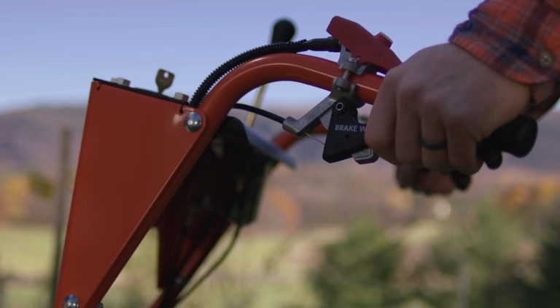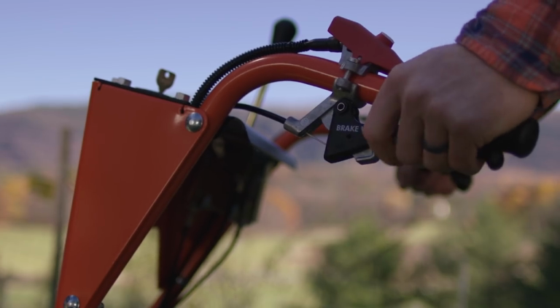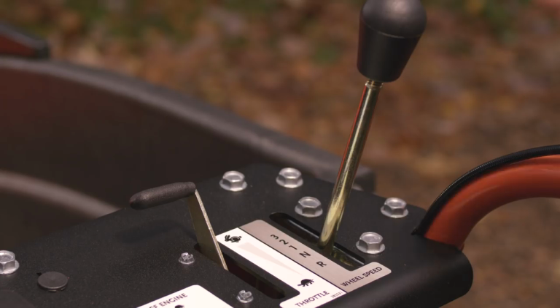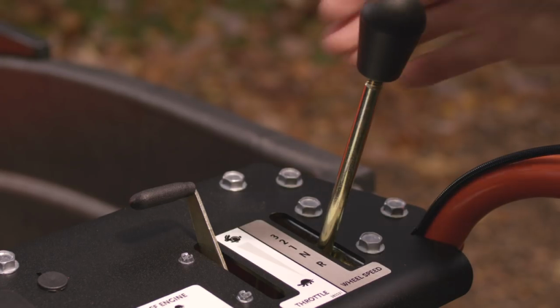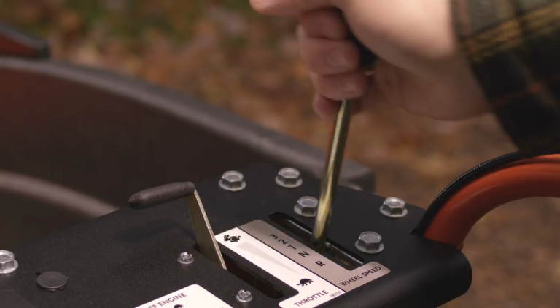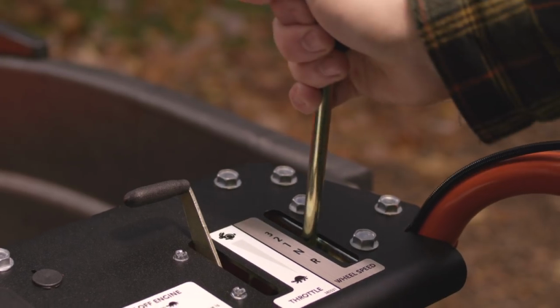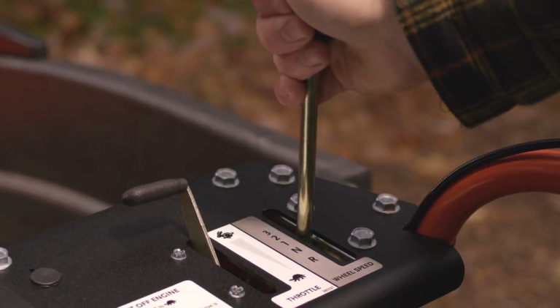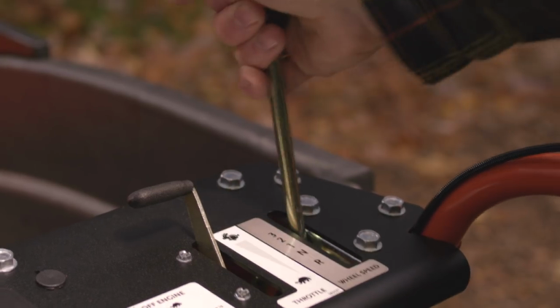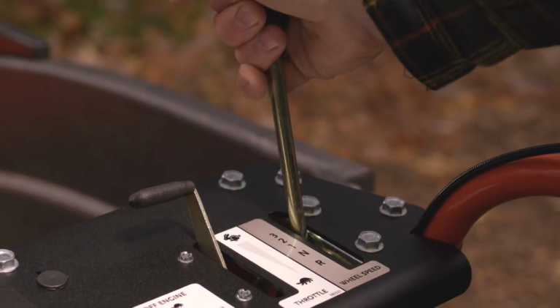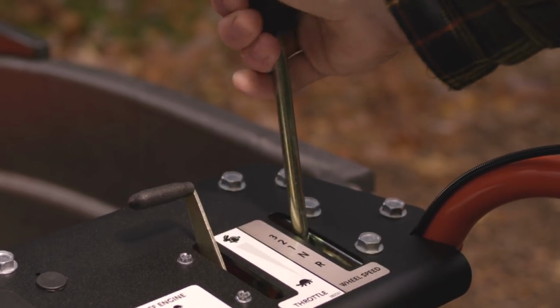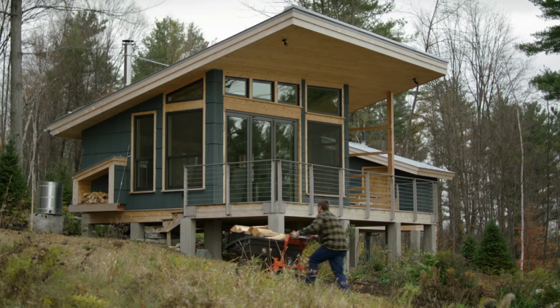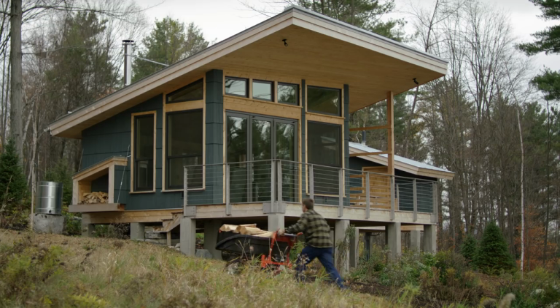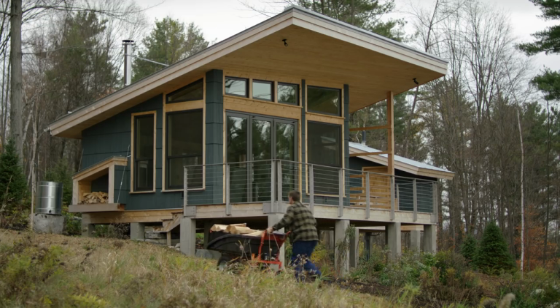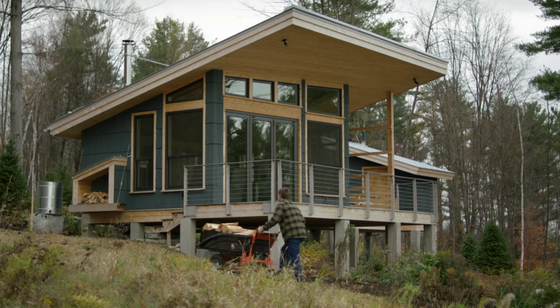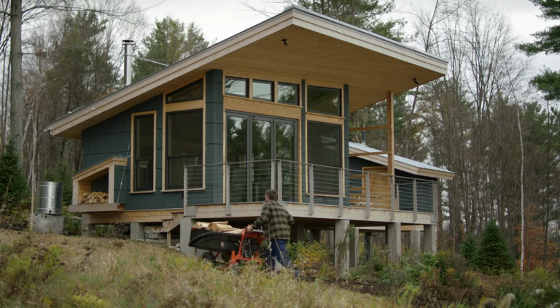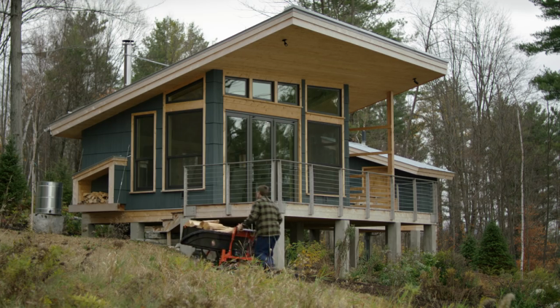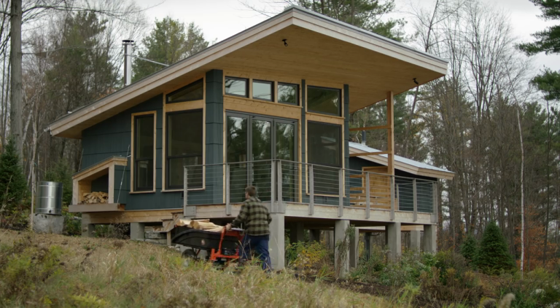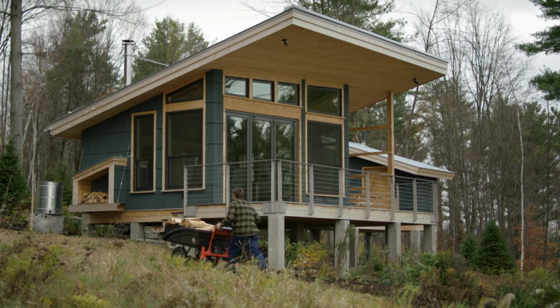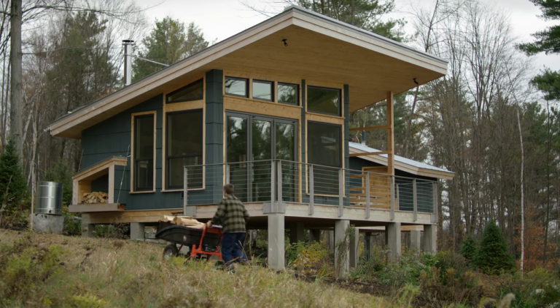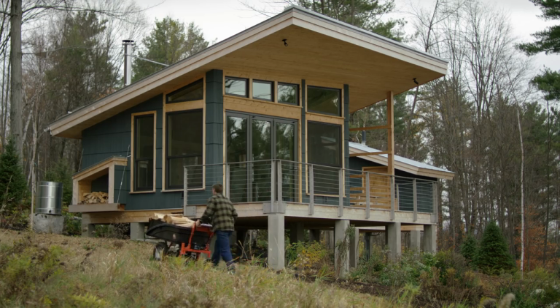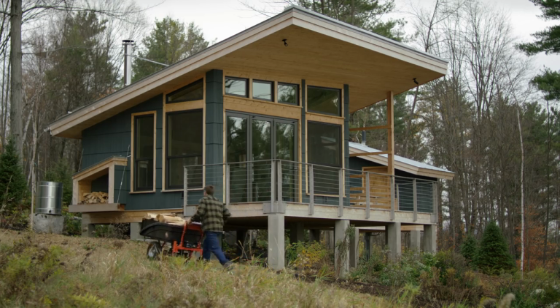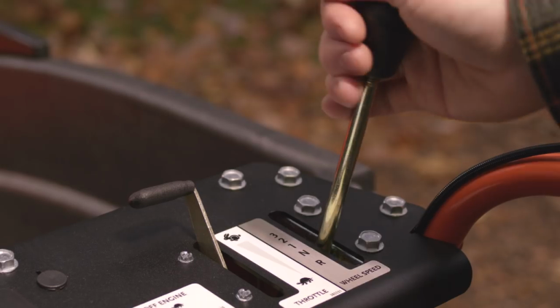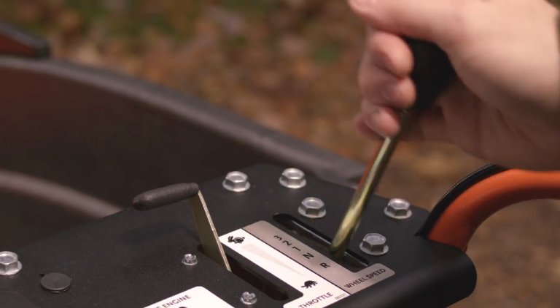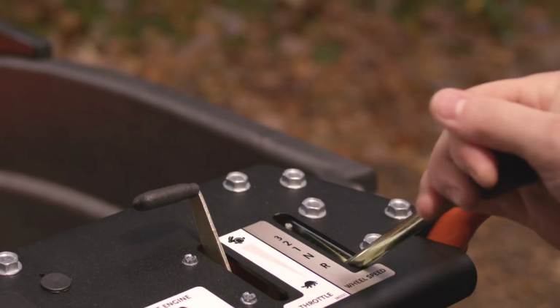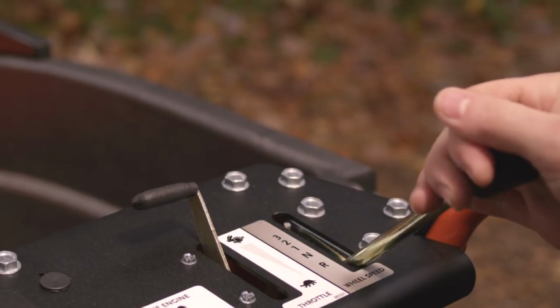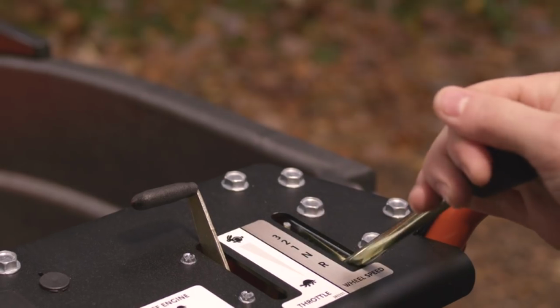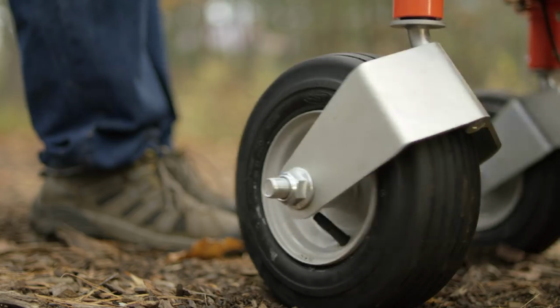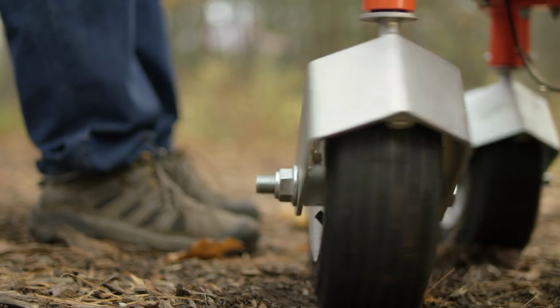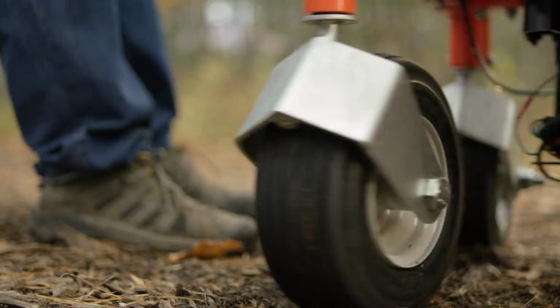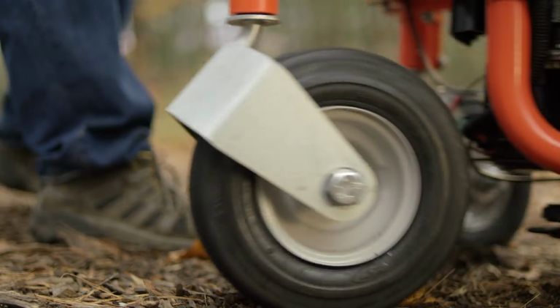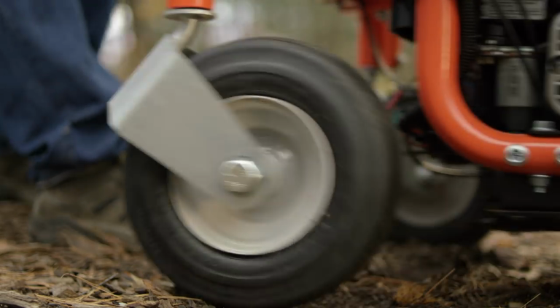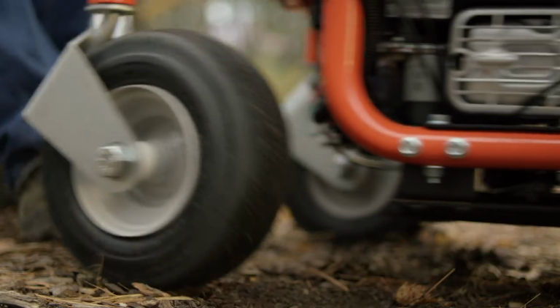Three forward speeds let you choose your traveling pace and, with powered reverse, you can back out of tight spaces.